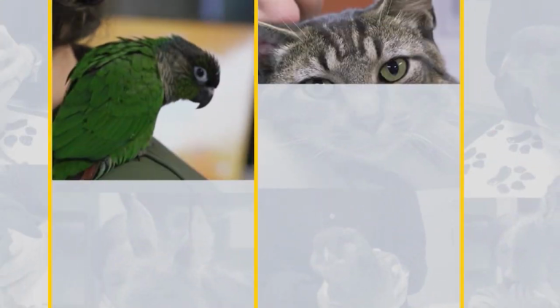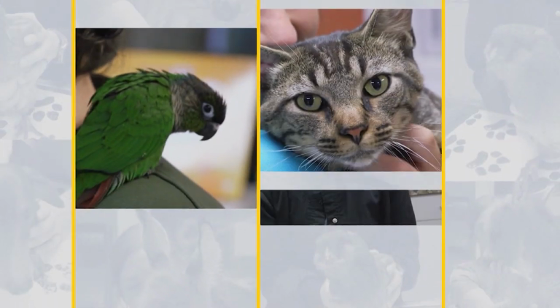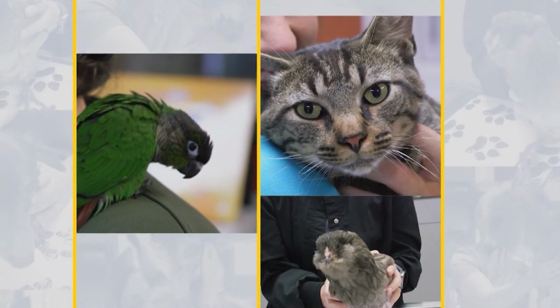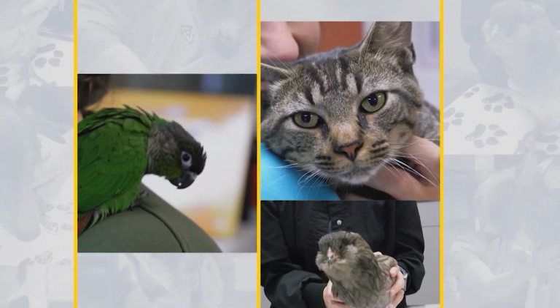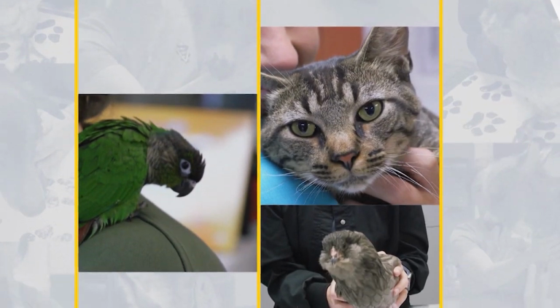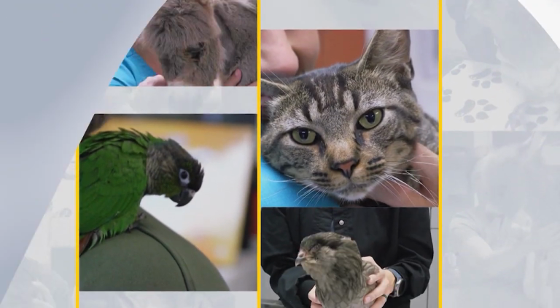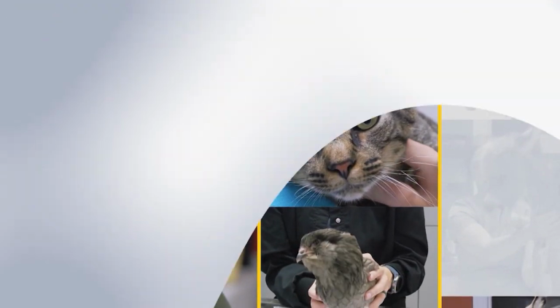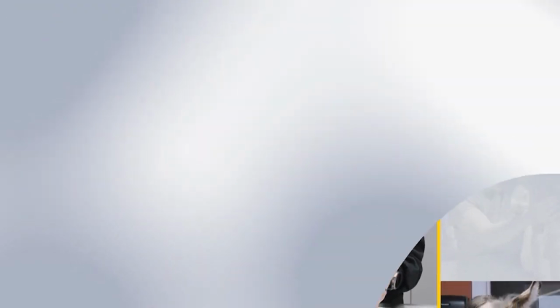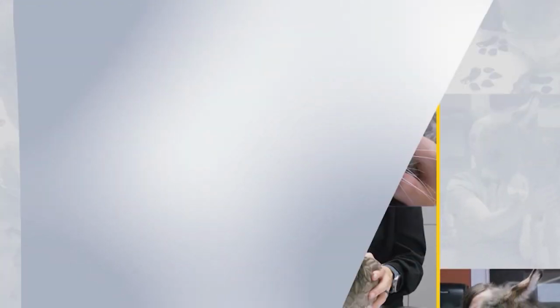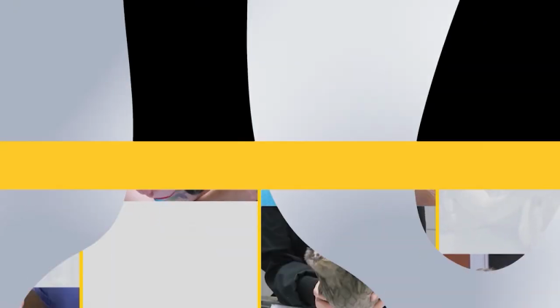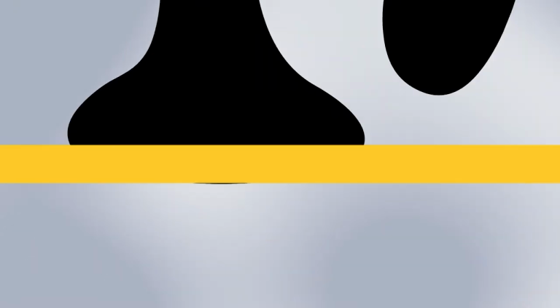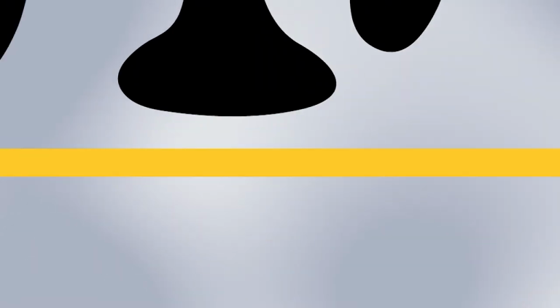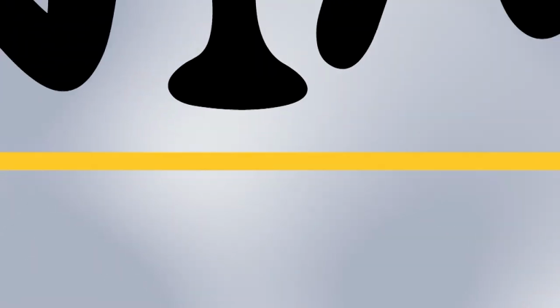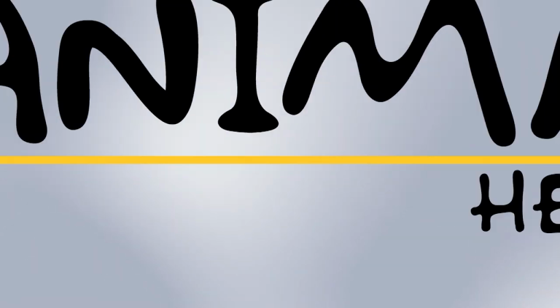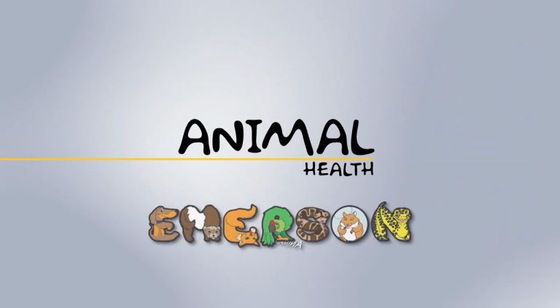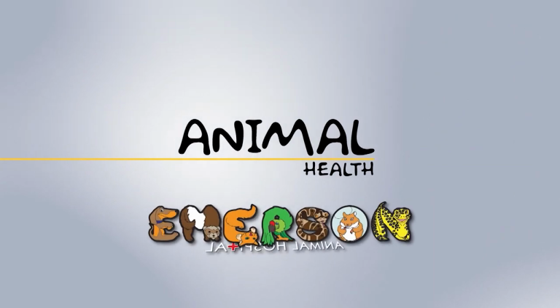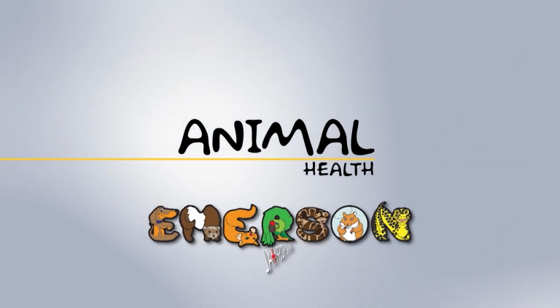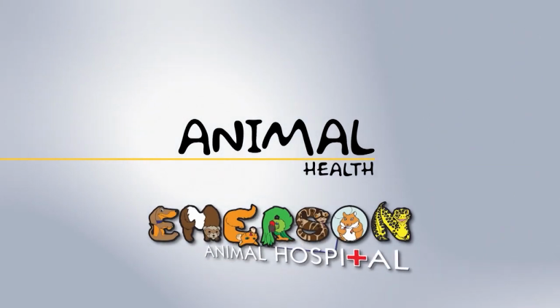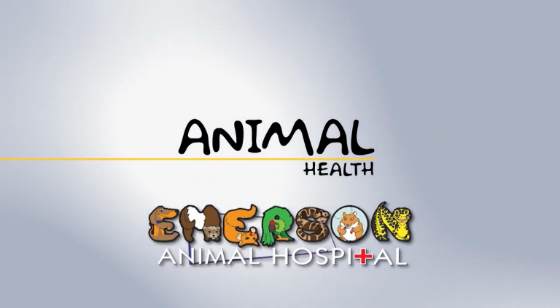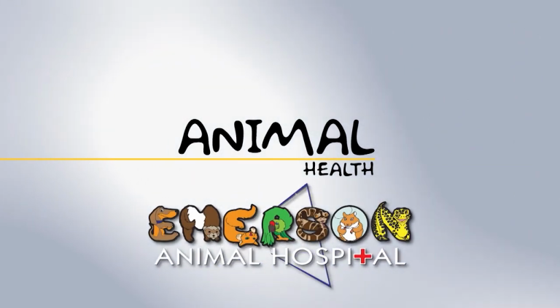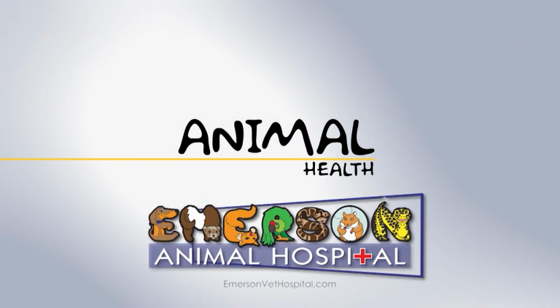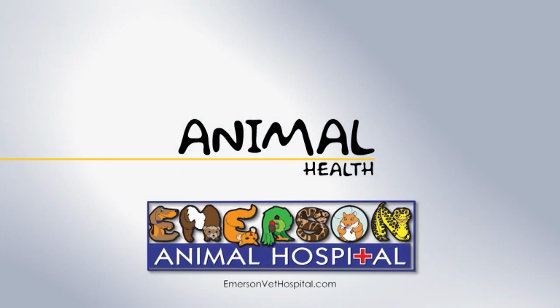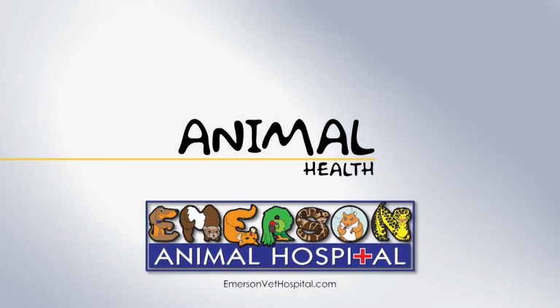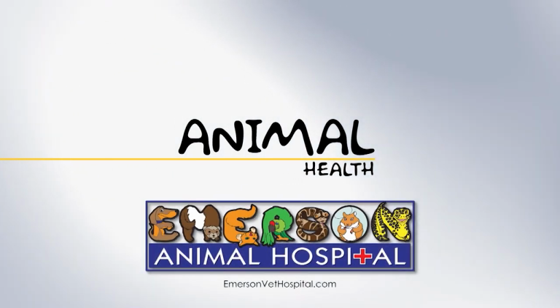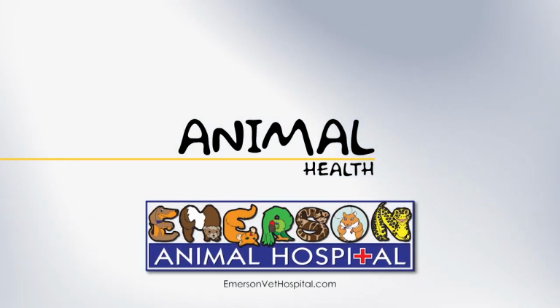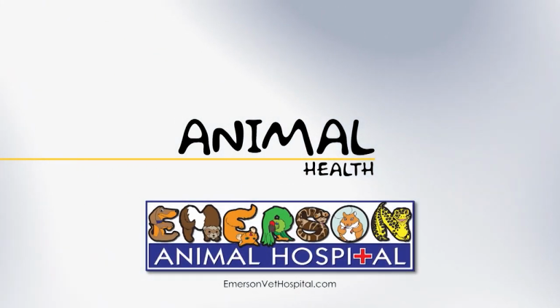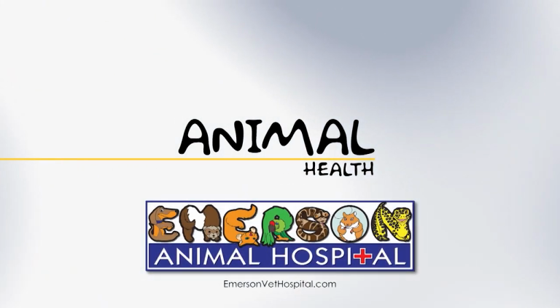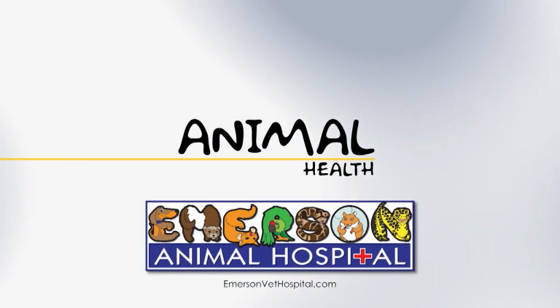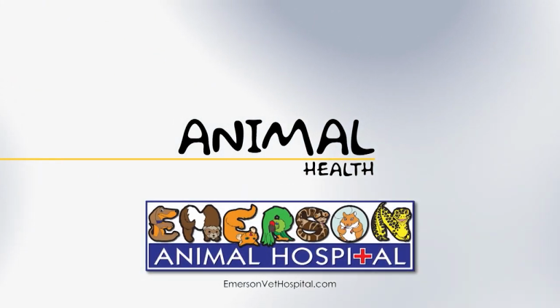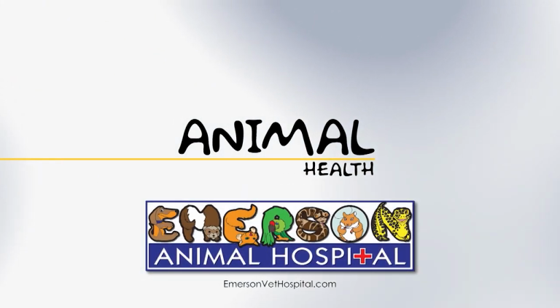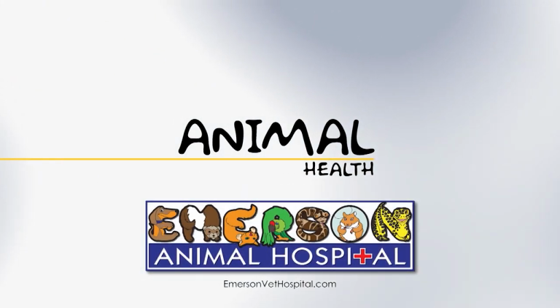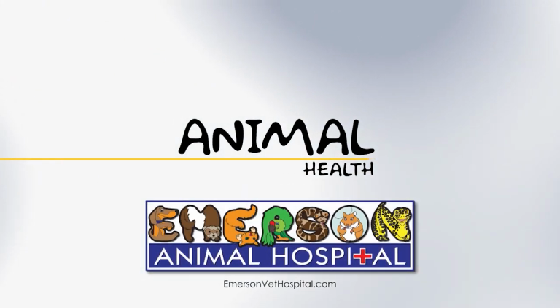WCBI Animal Health with Dr. Emerson was brought to you by Emerson Animal Hospital in West Point.